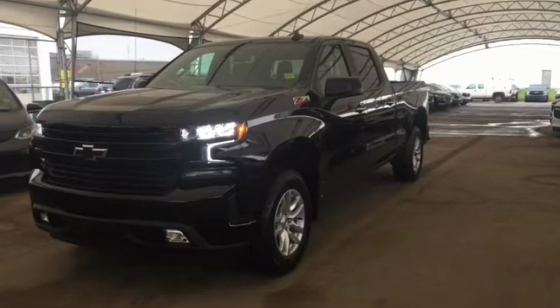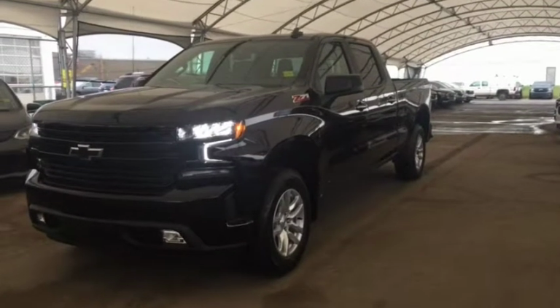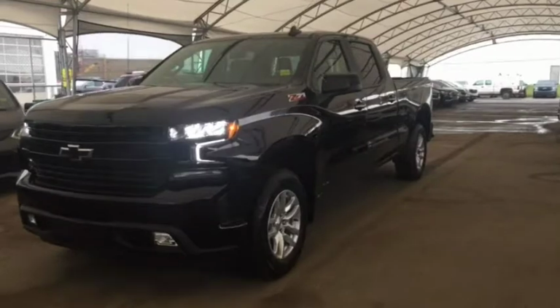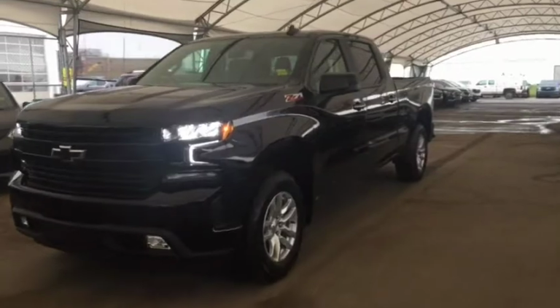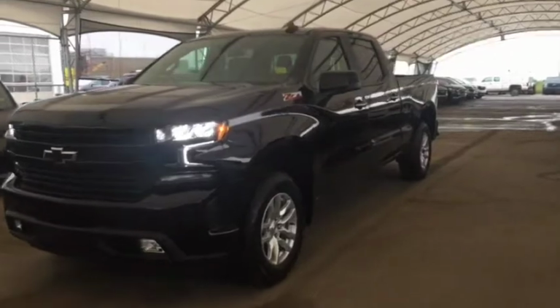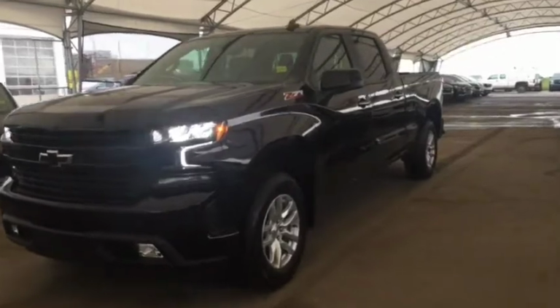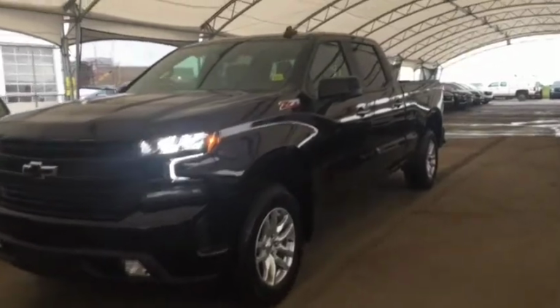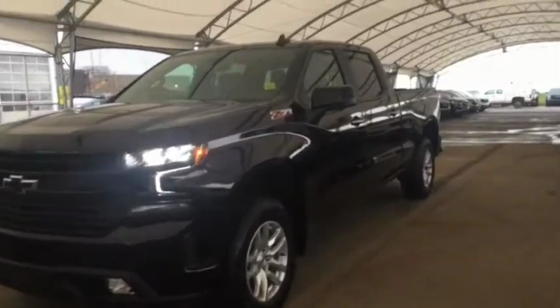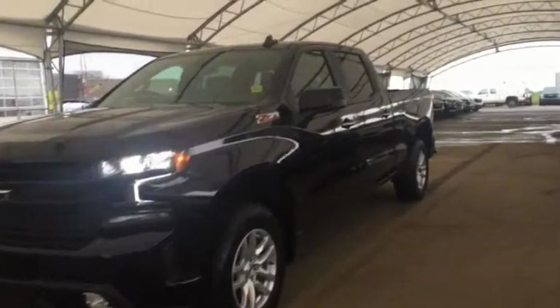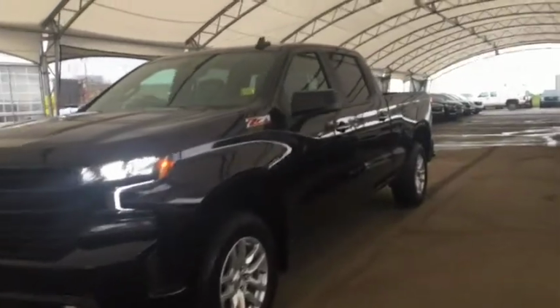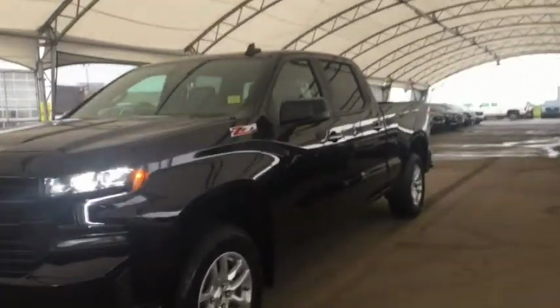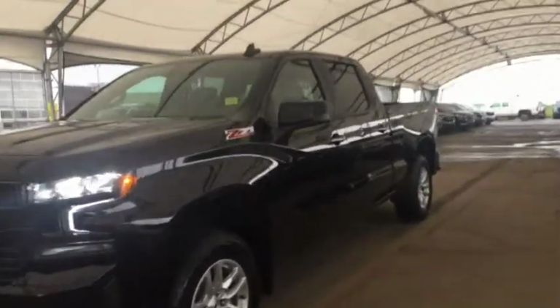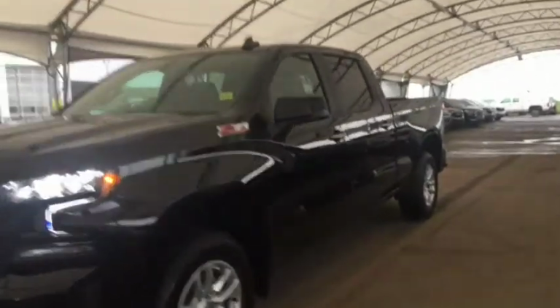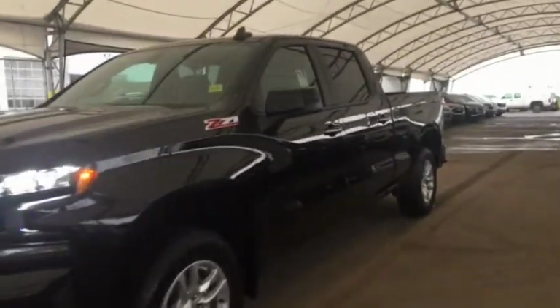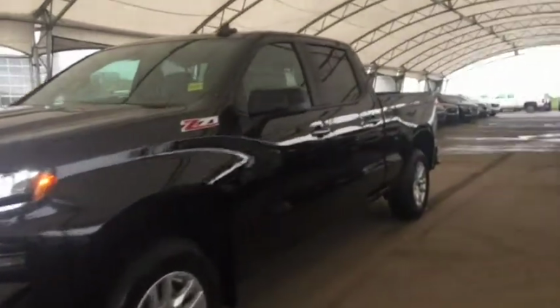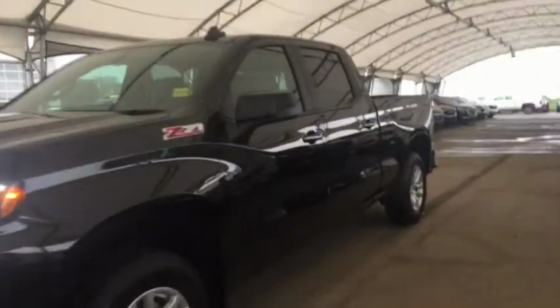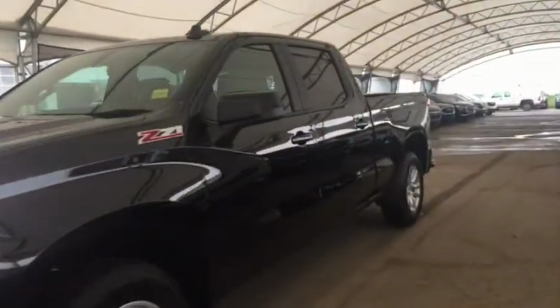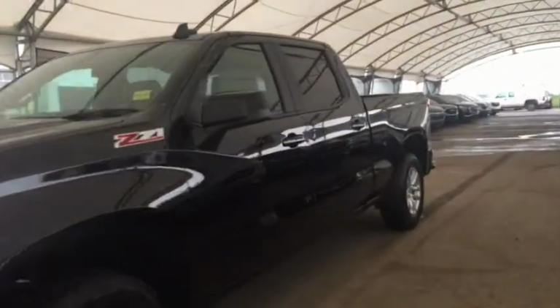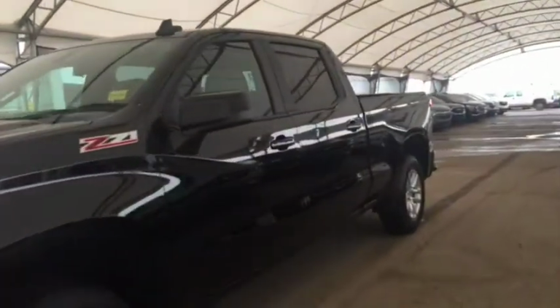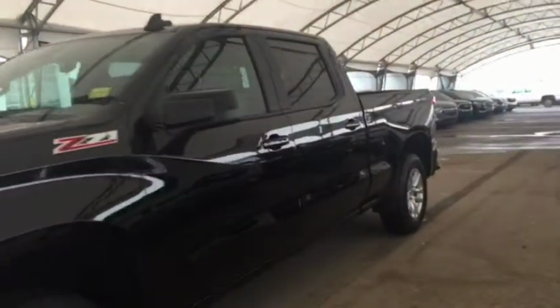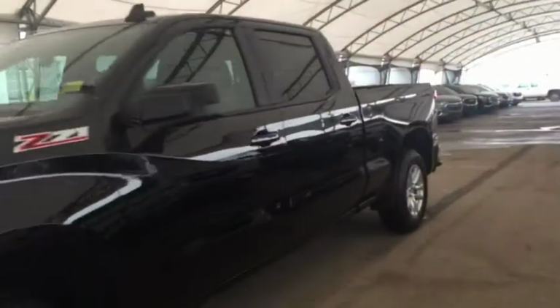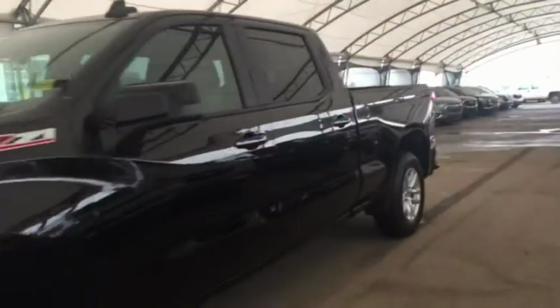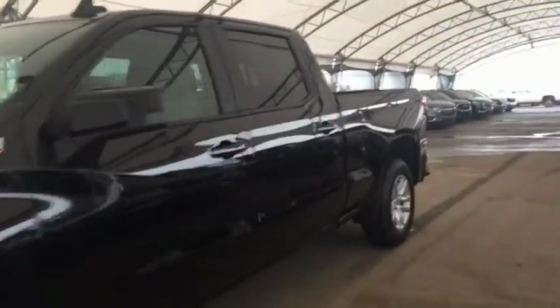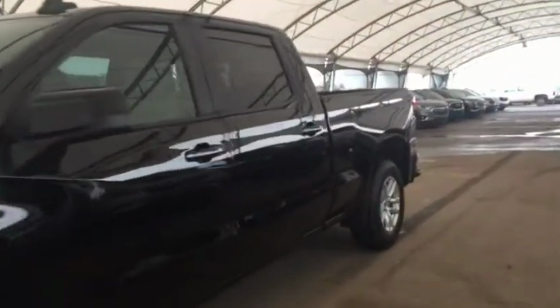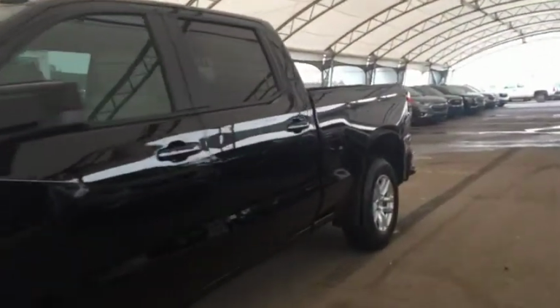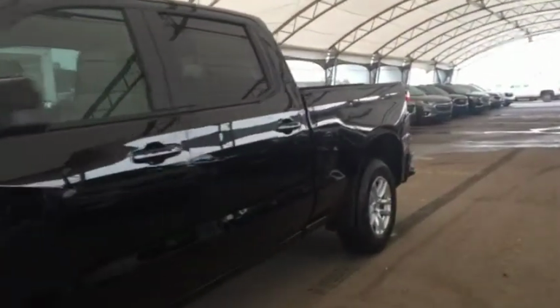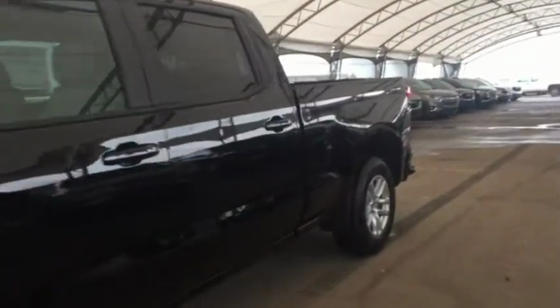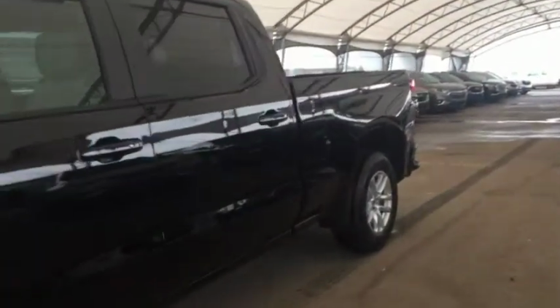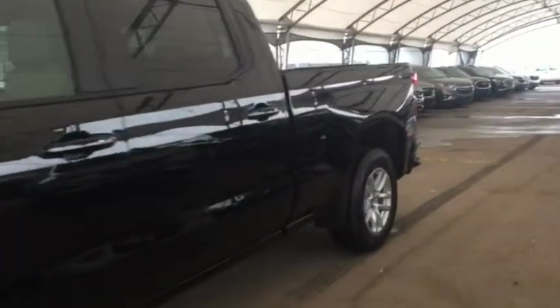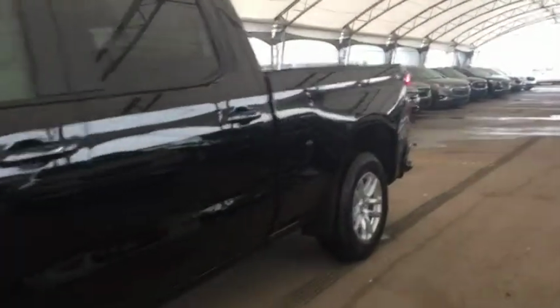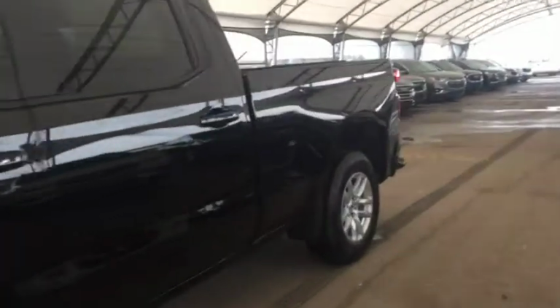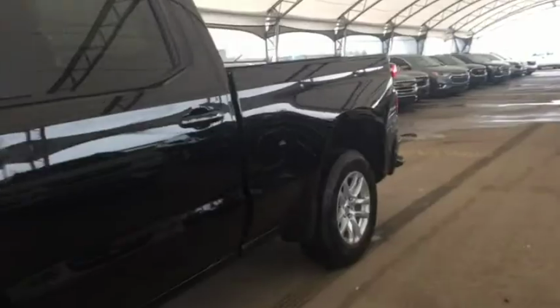Welcome to Davis Auto. This is a brand new 2019 Chevy Silverado RST in black.